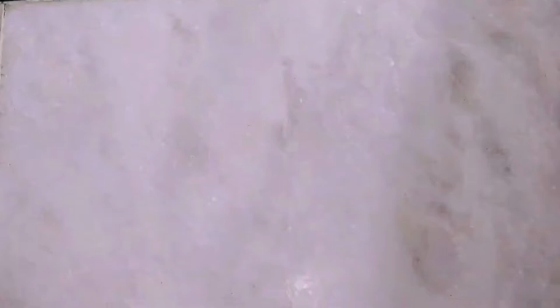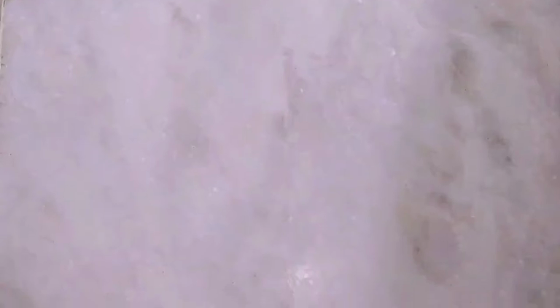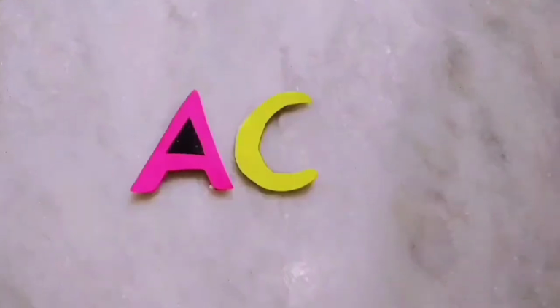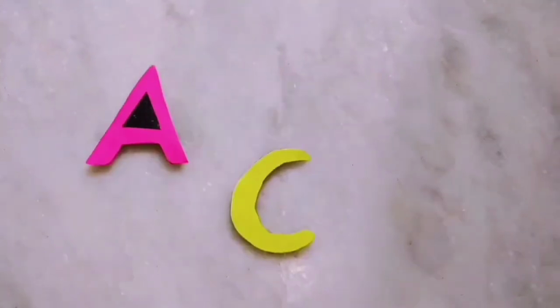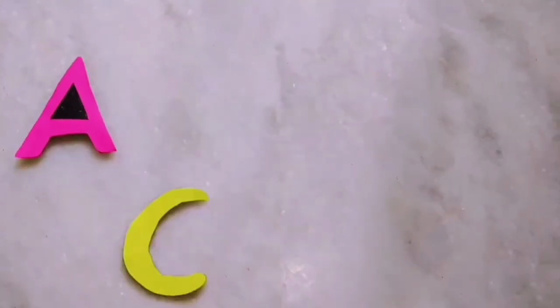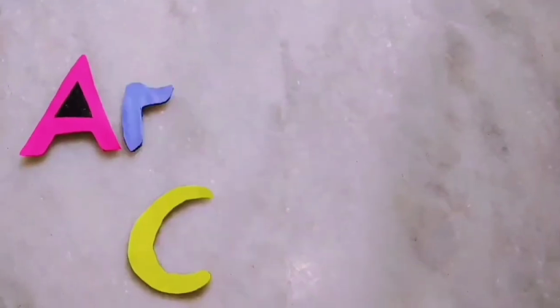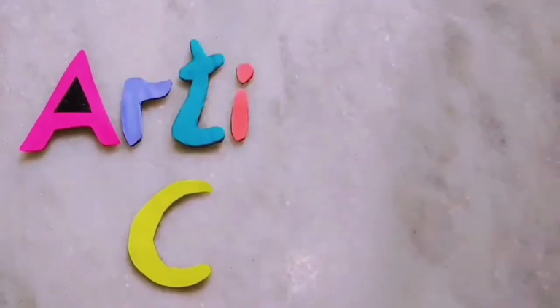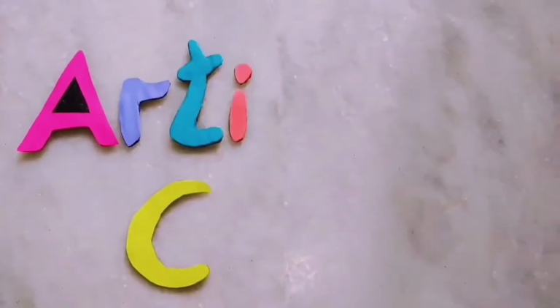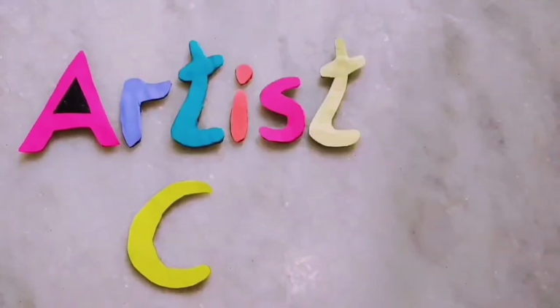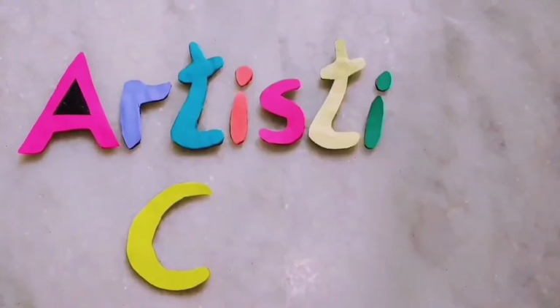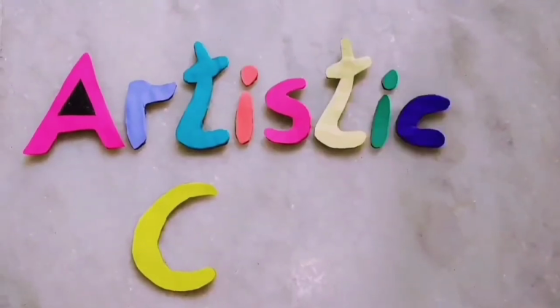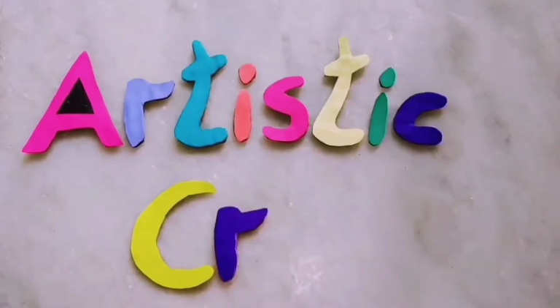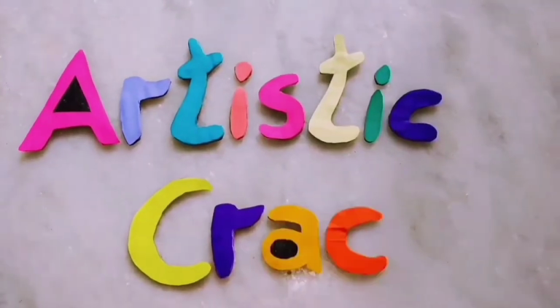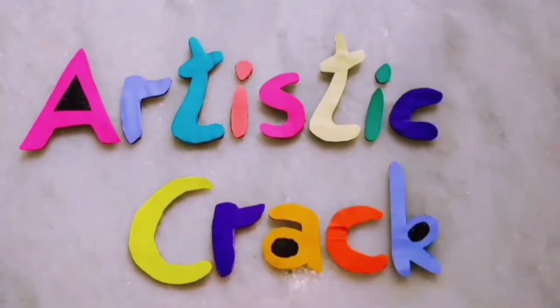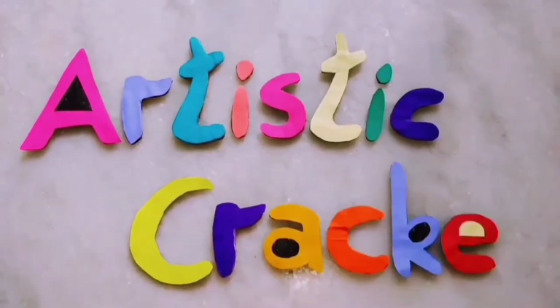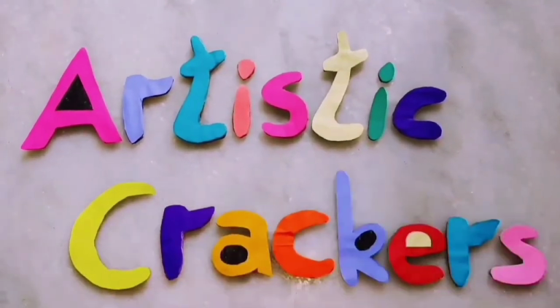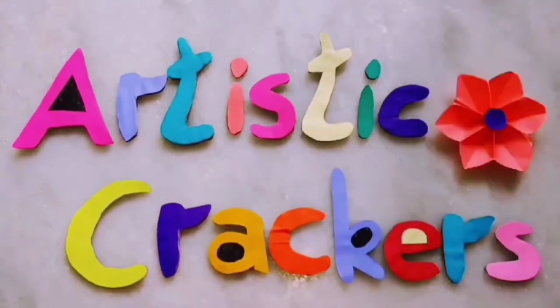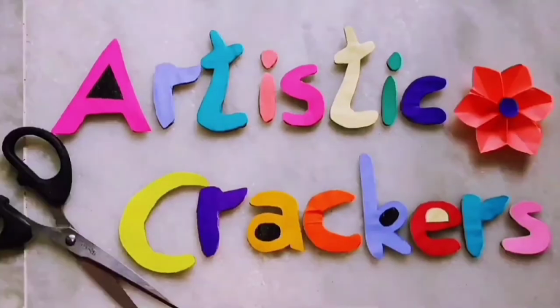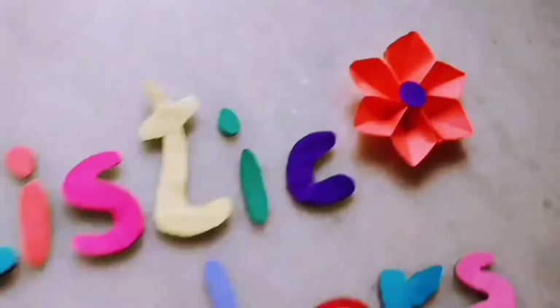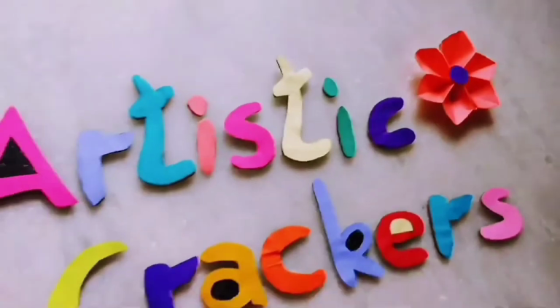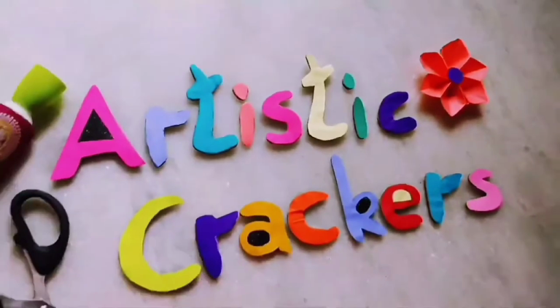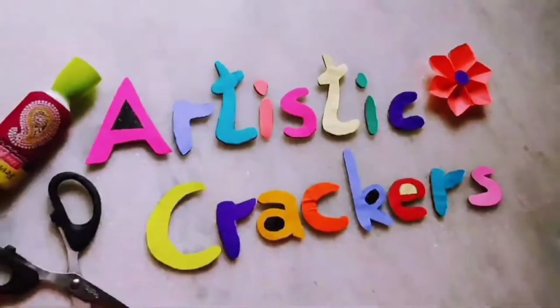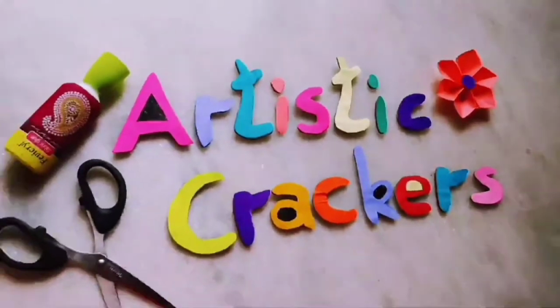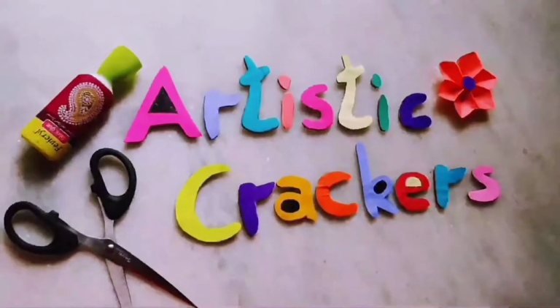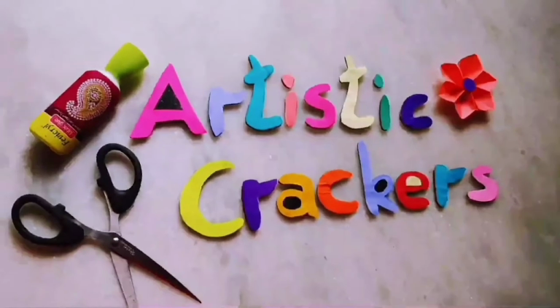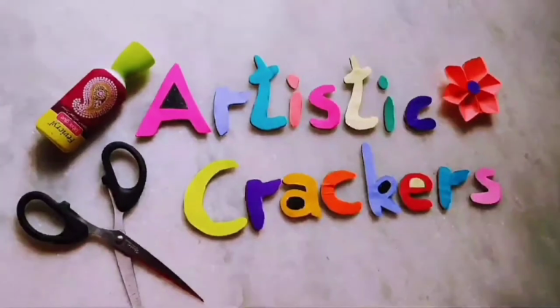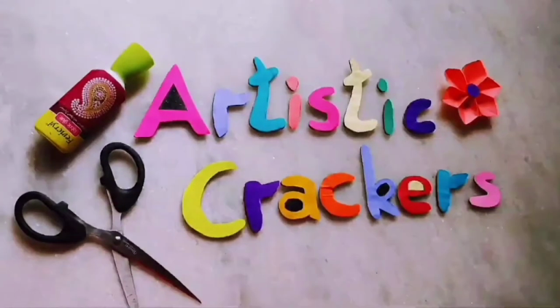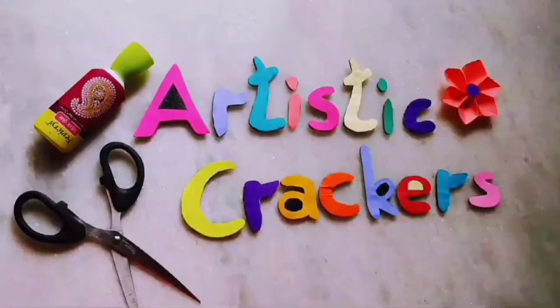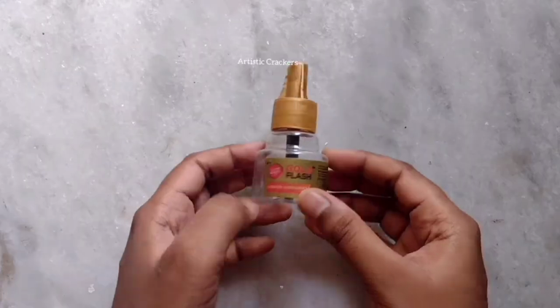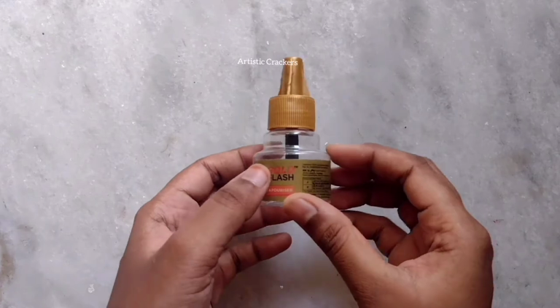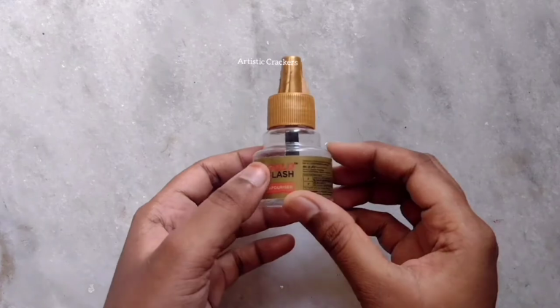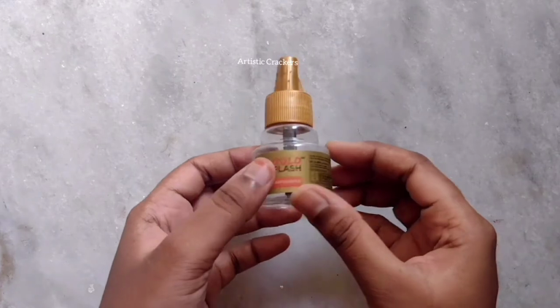Hi, hello friends! Welcome back to our channel Artistic Crackers! I am going to start this video with a SuperDuperCraft video.